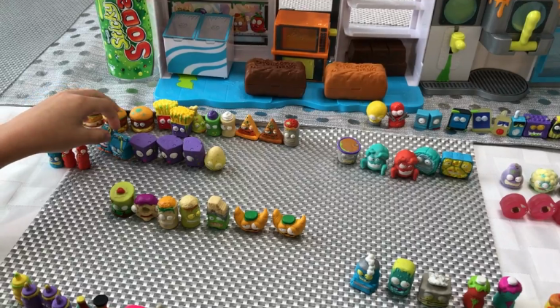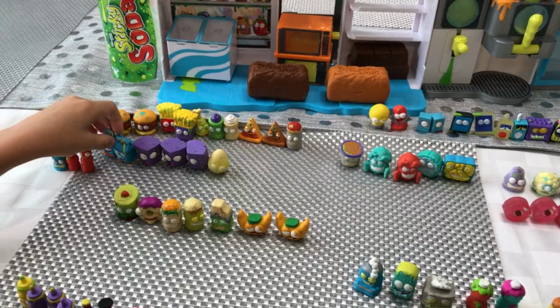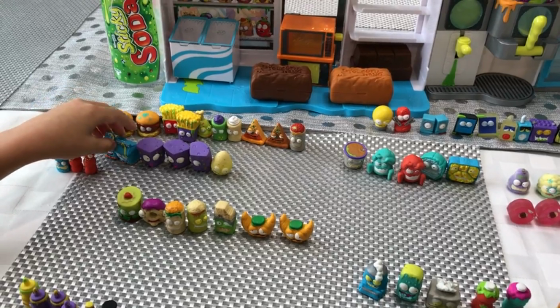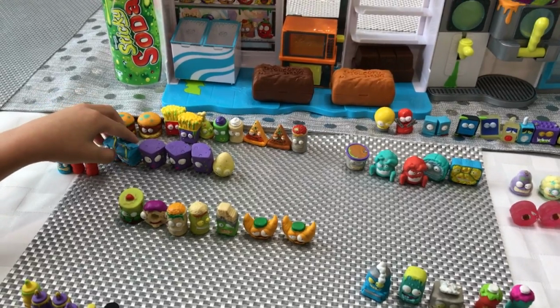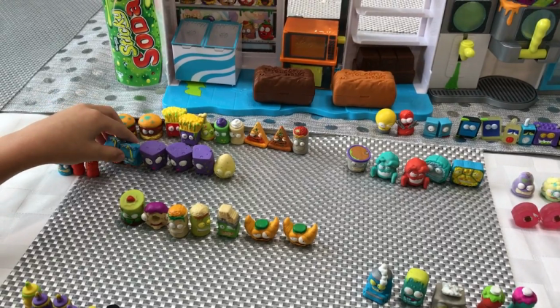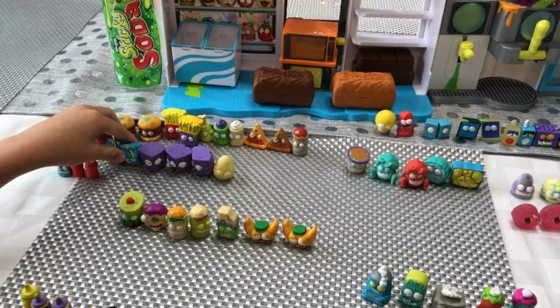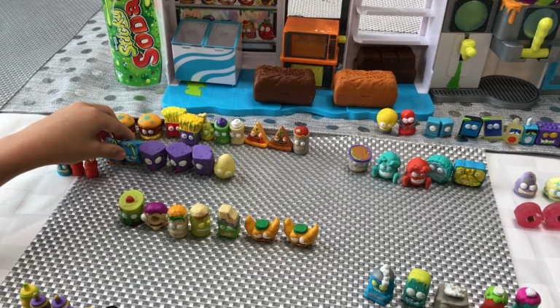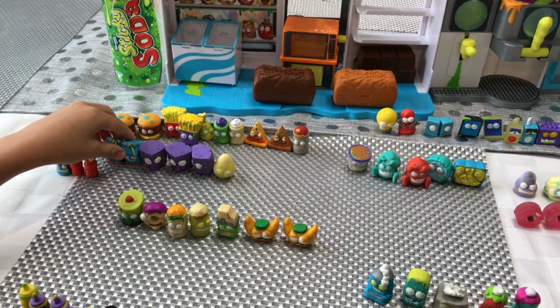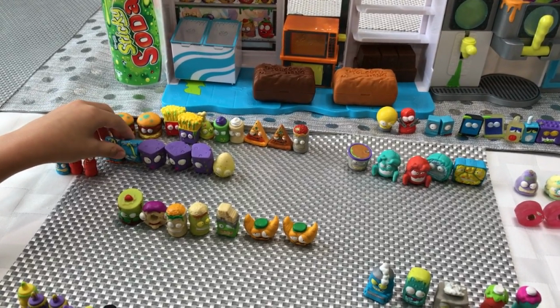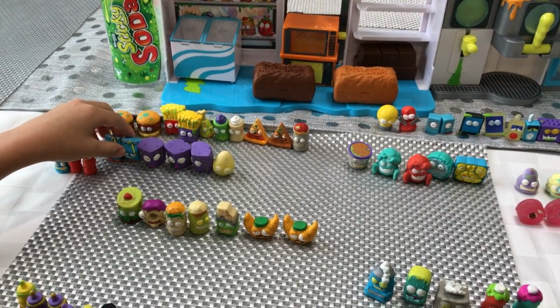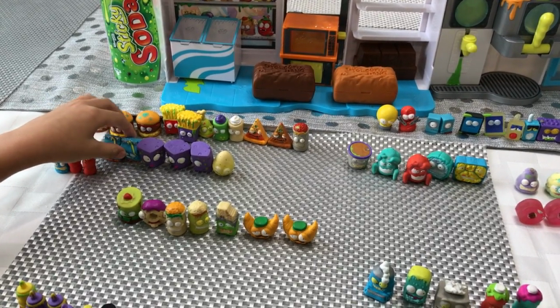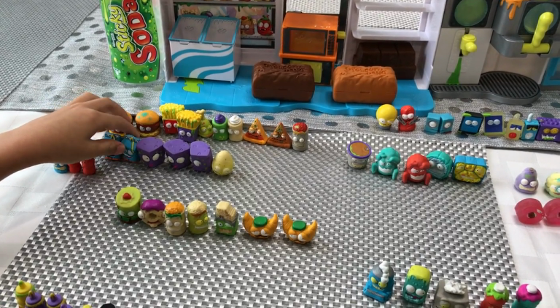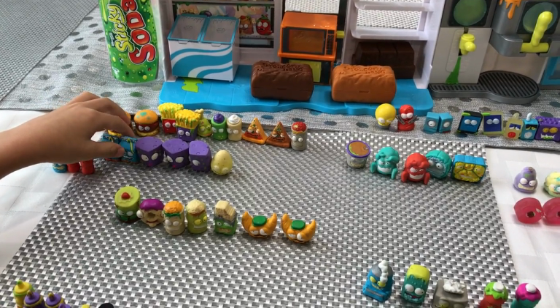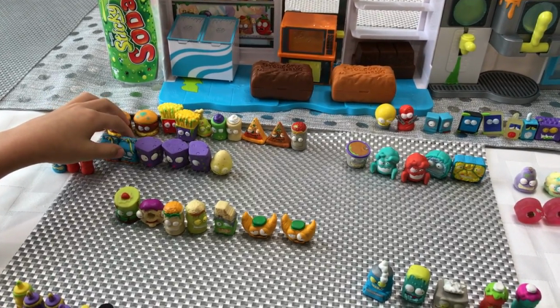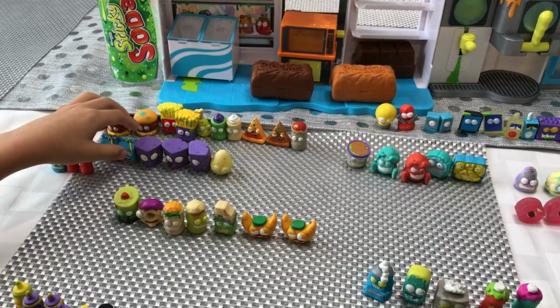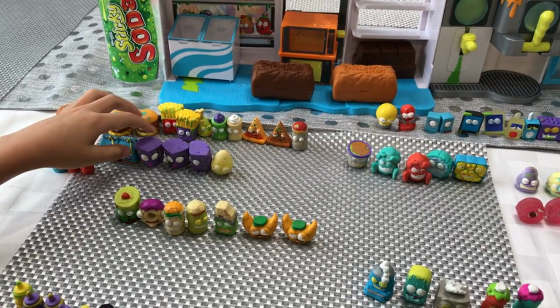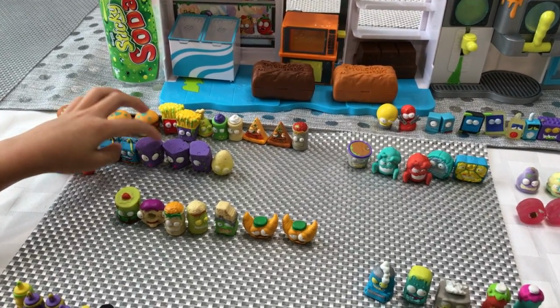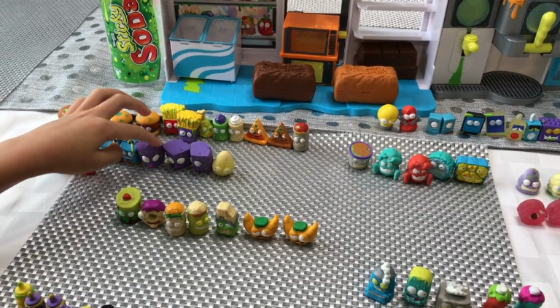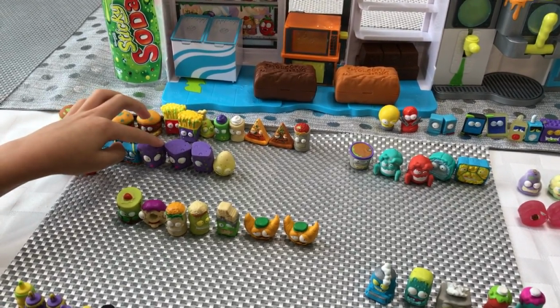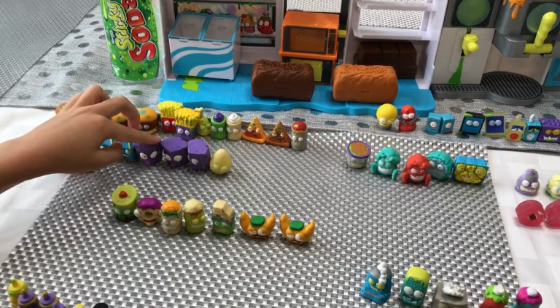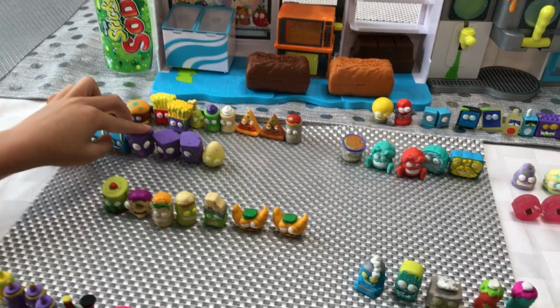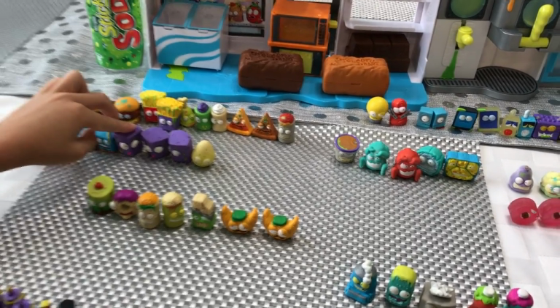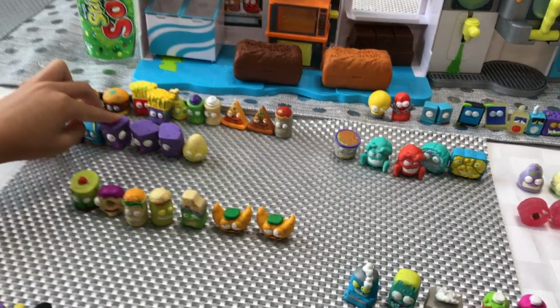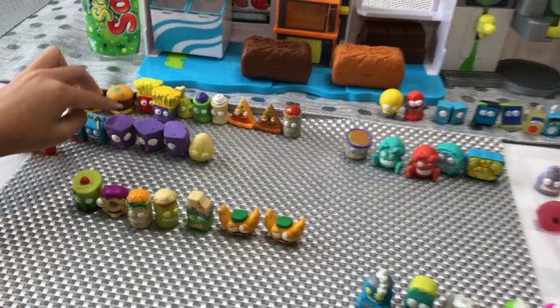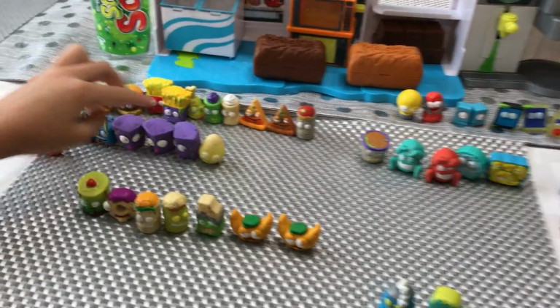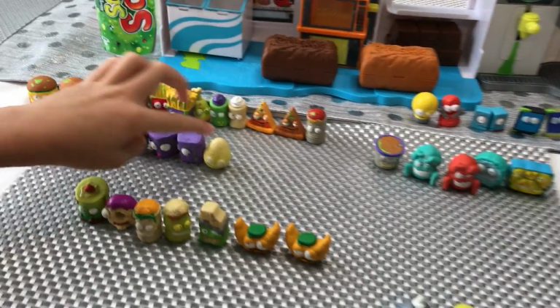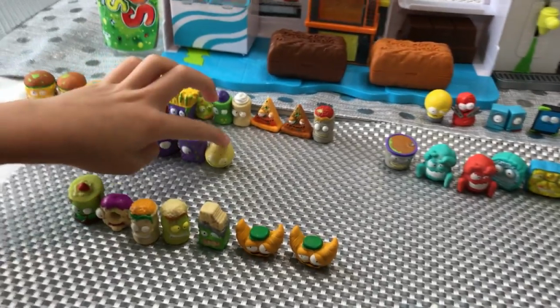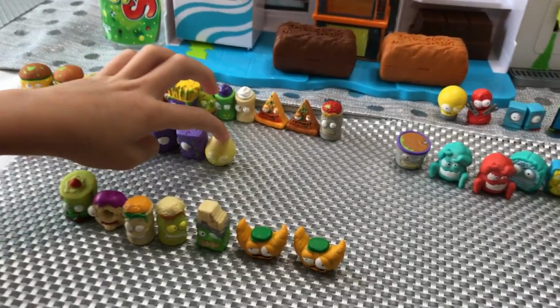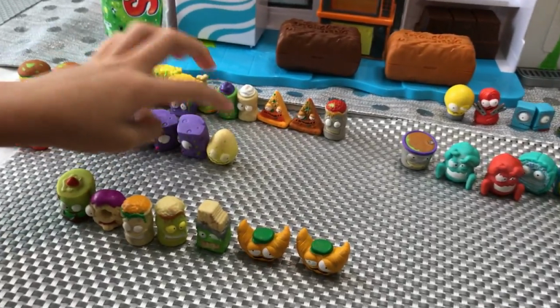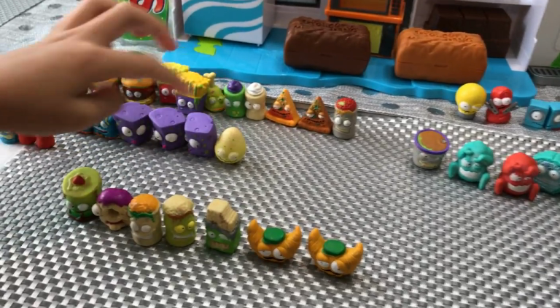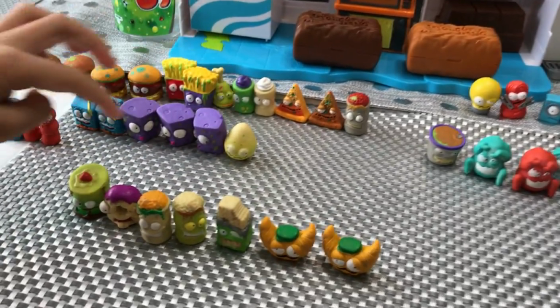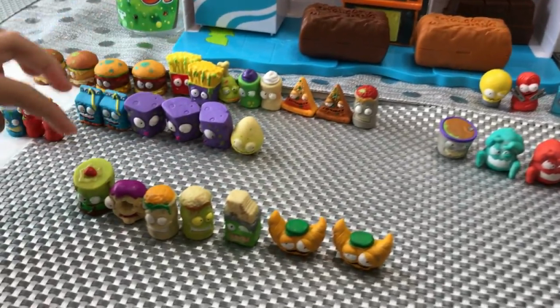That's Sour Milk, and Stinky Cheese, and Rotten Egg.